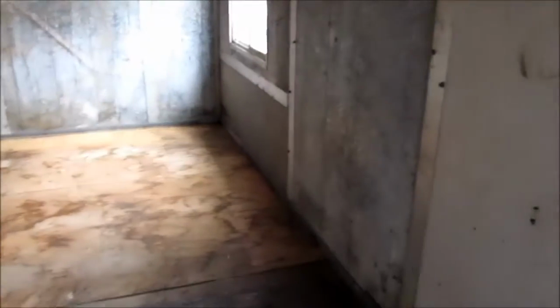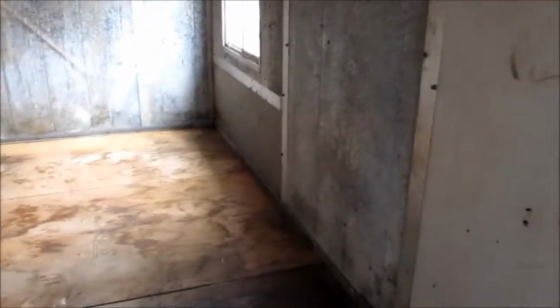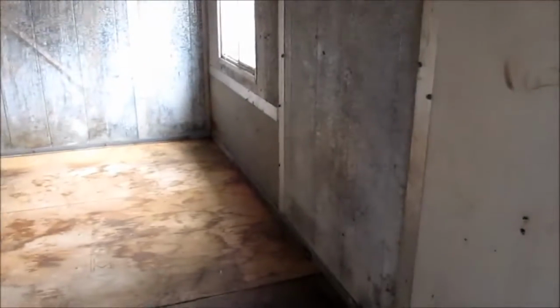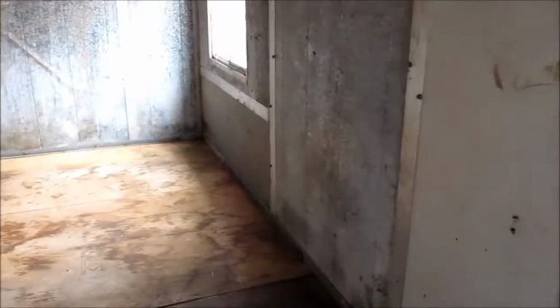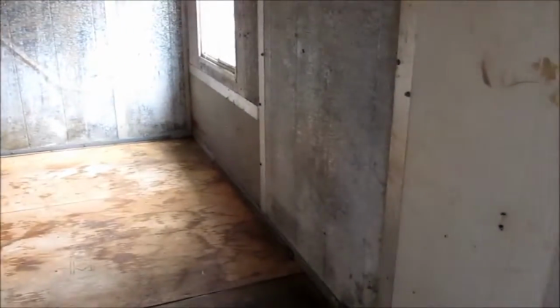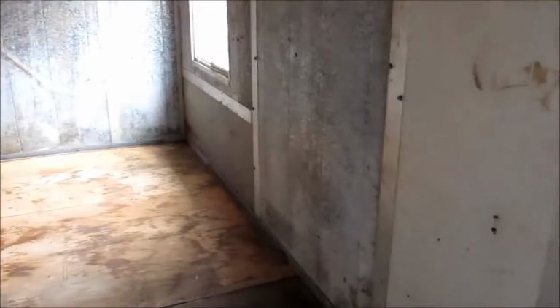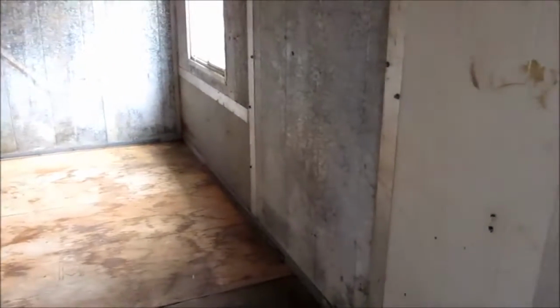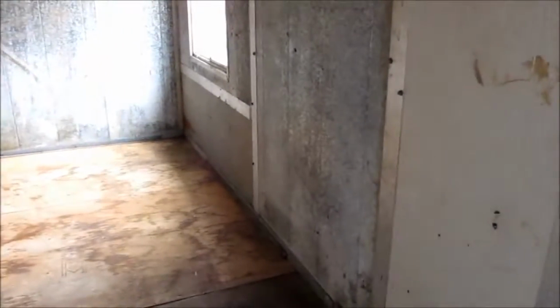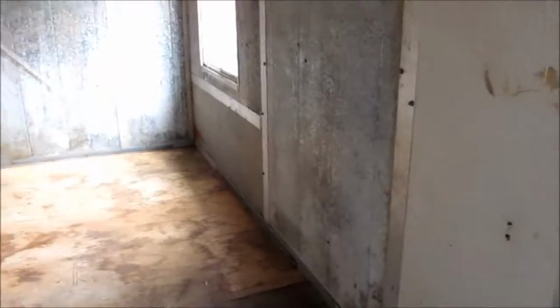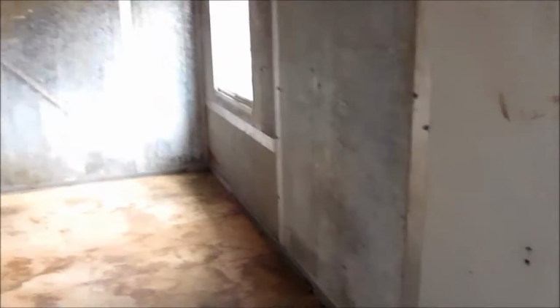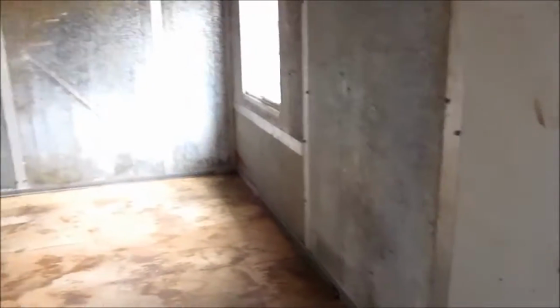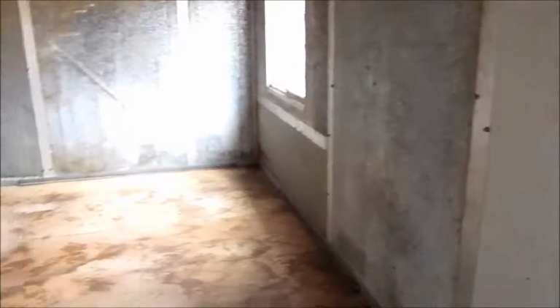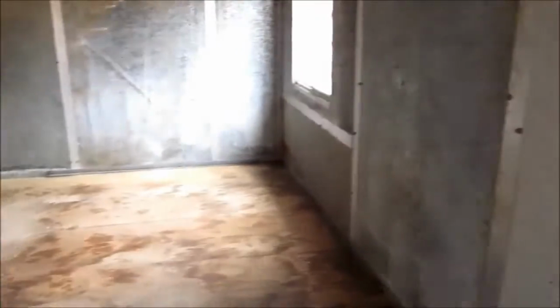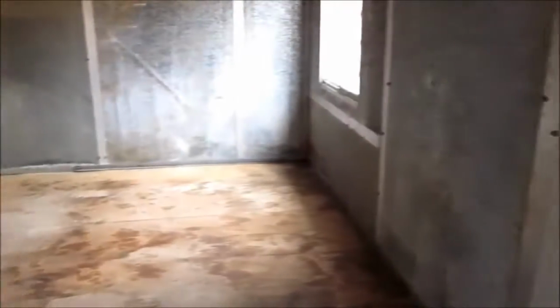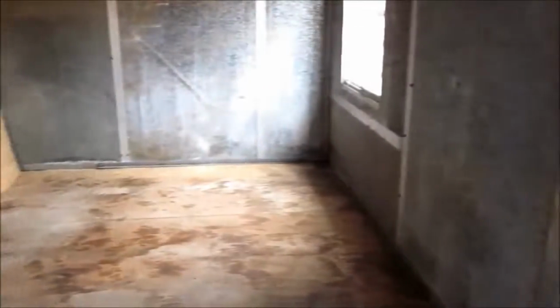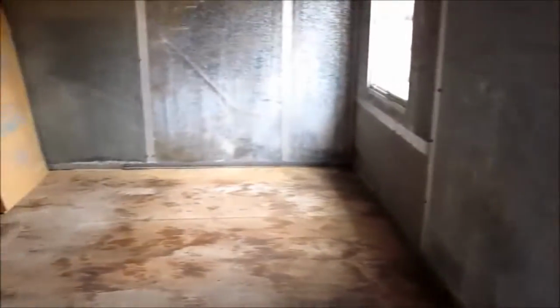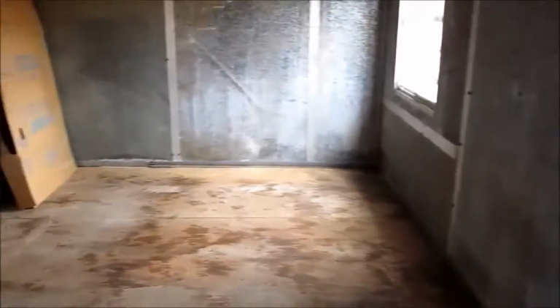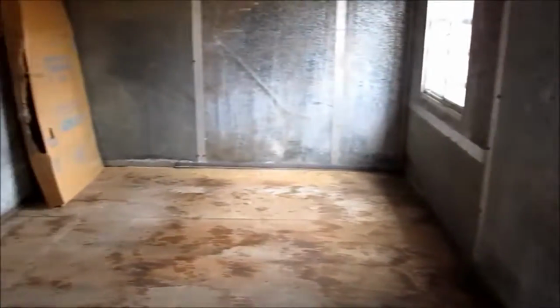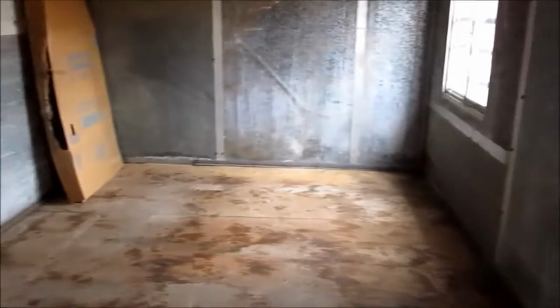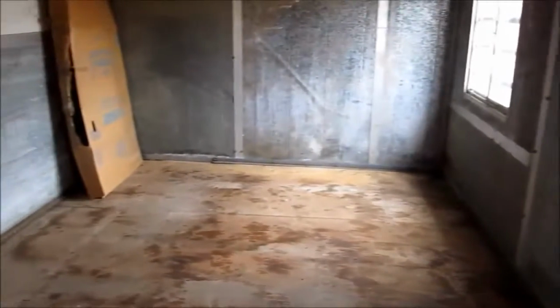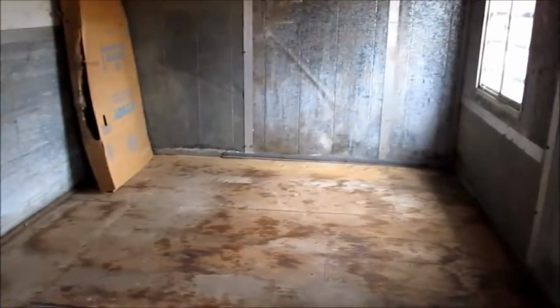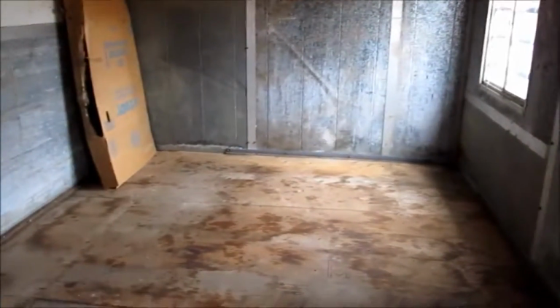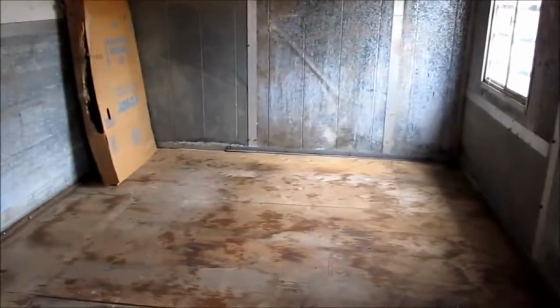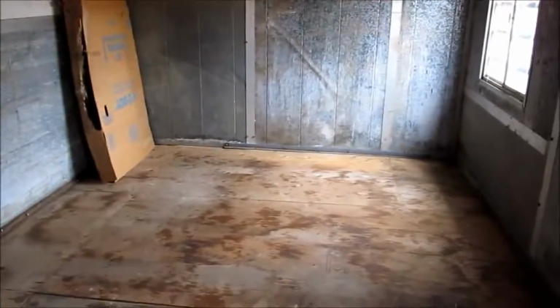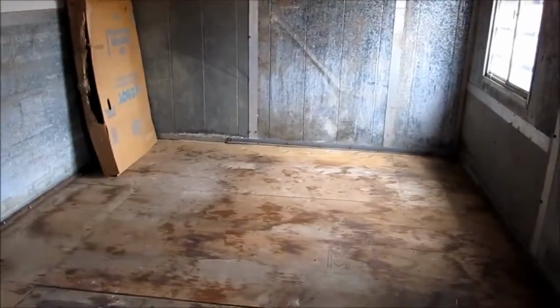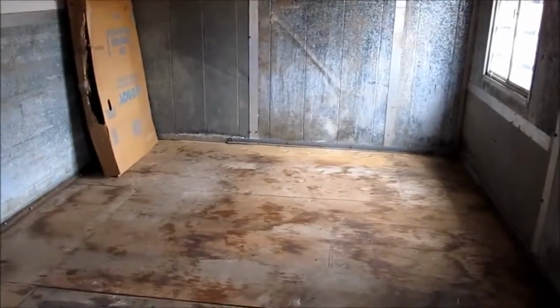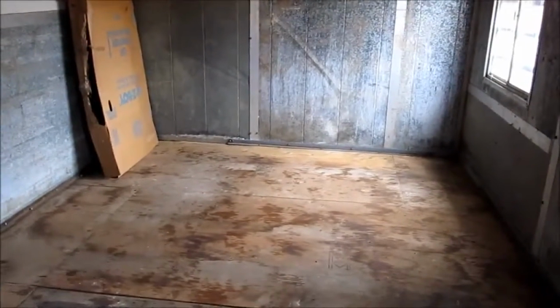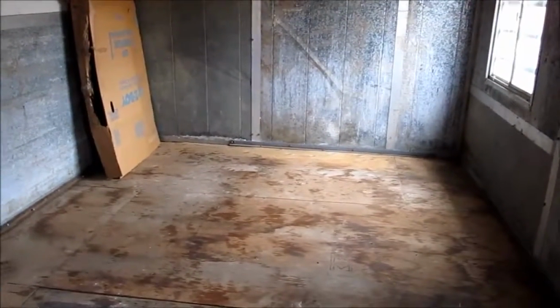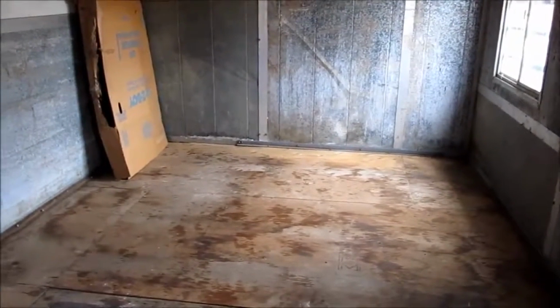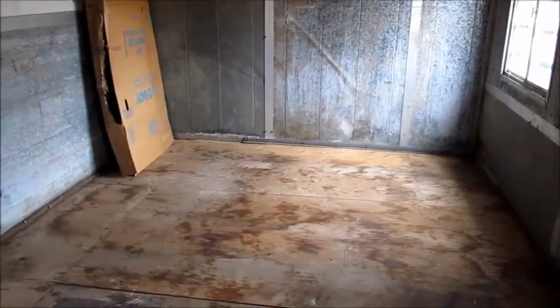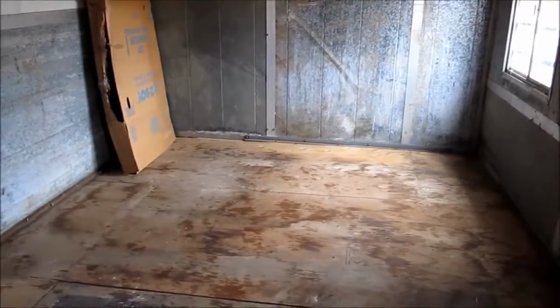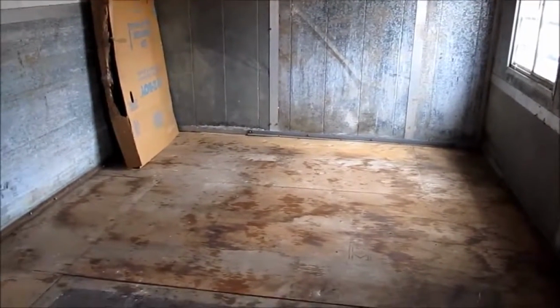So that would be our cleaned out chicken house. Good project, good project.